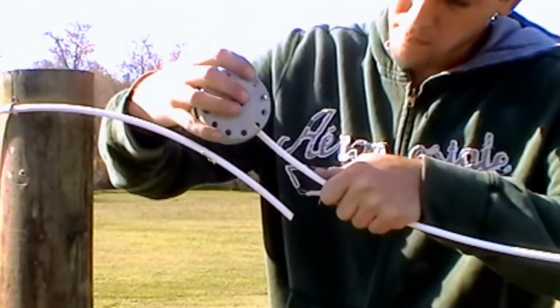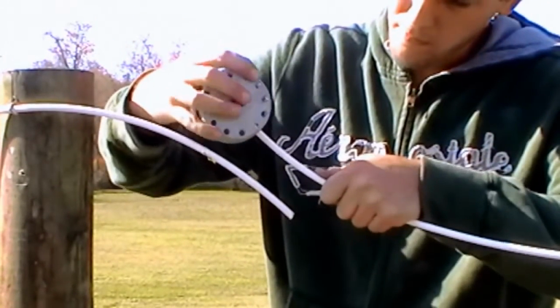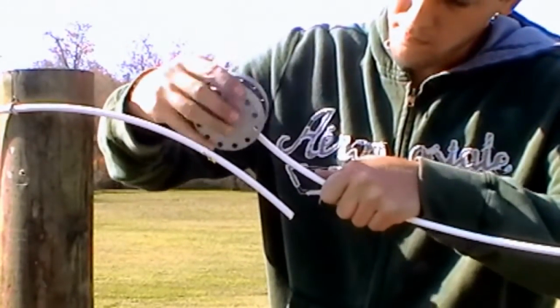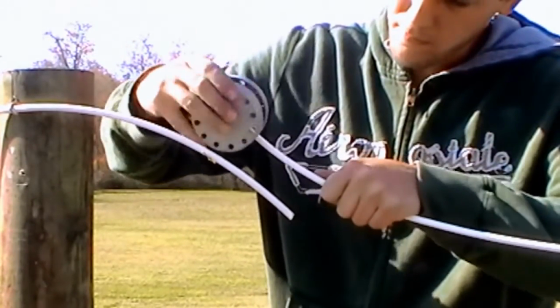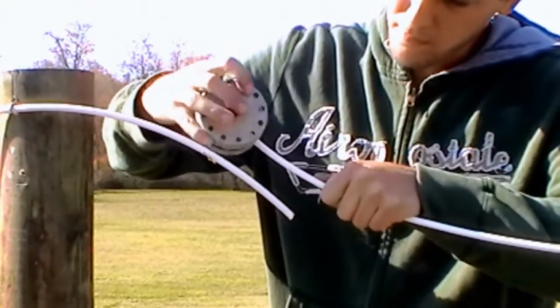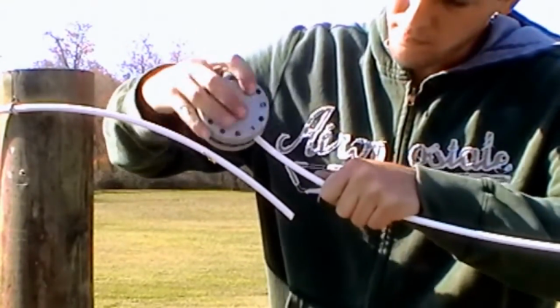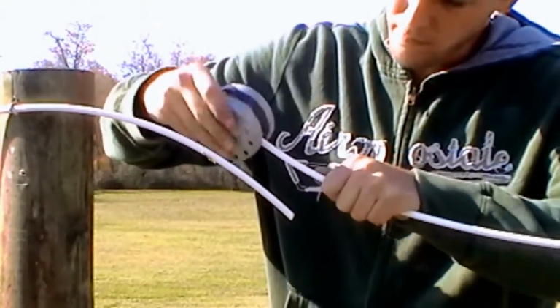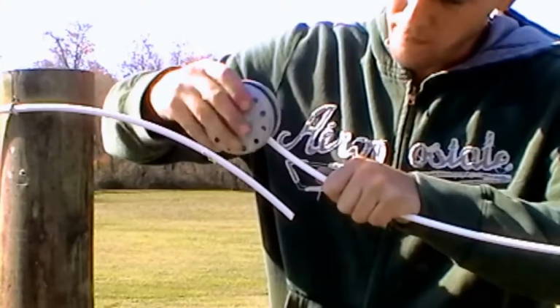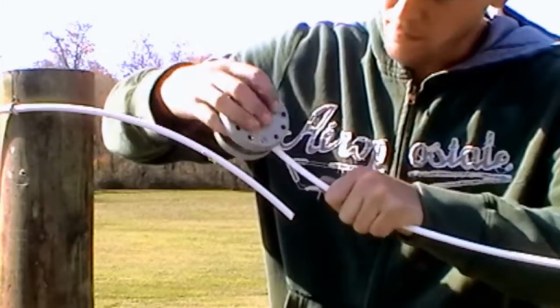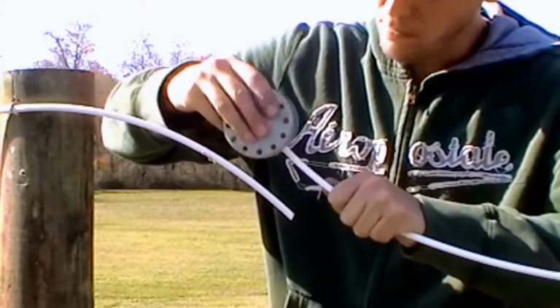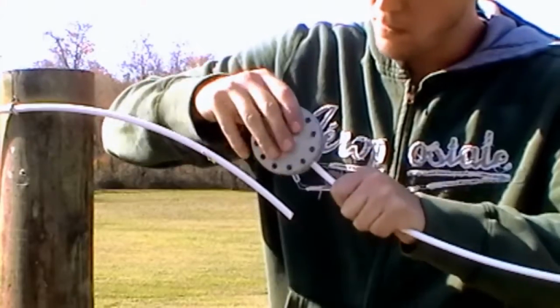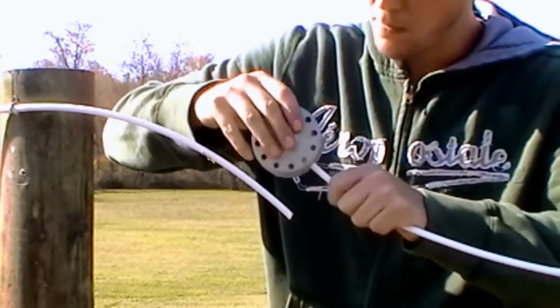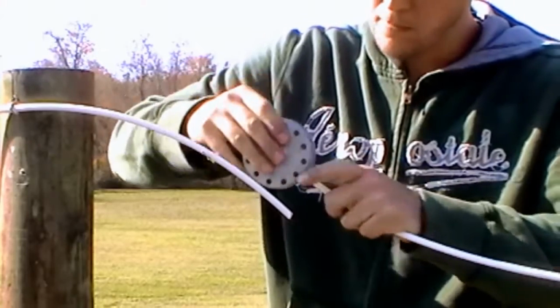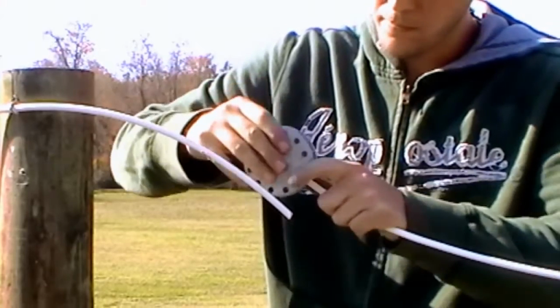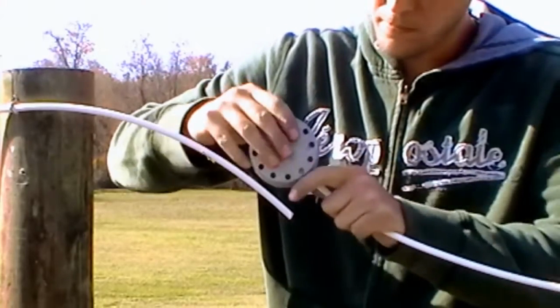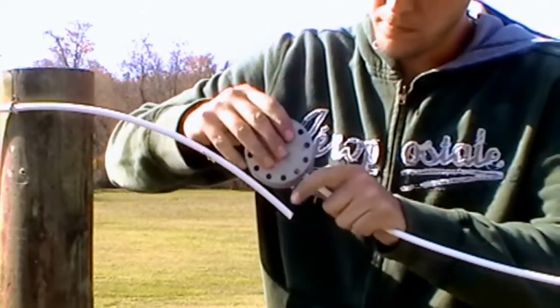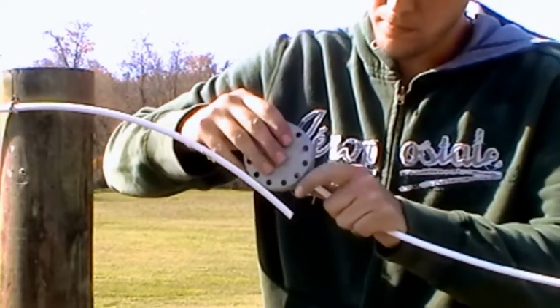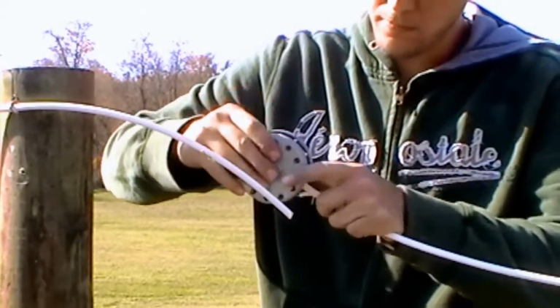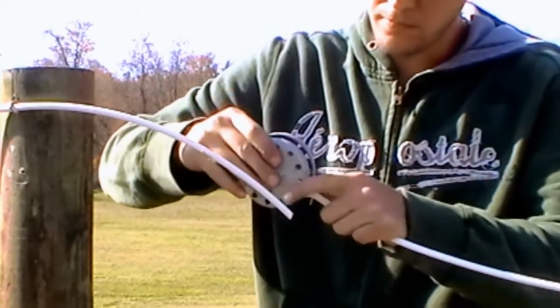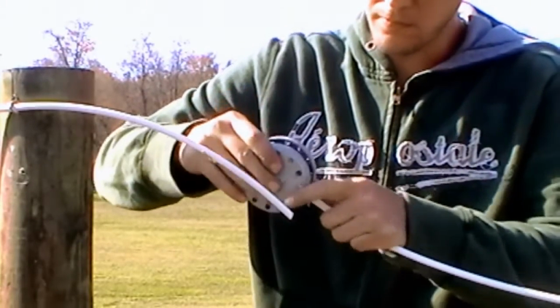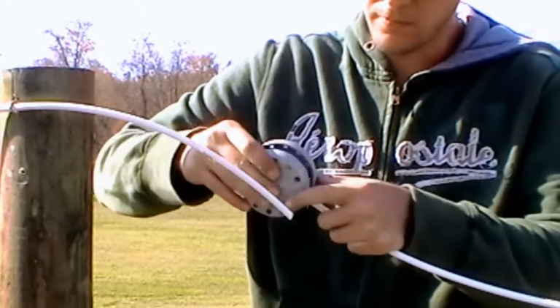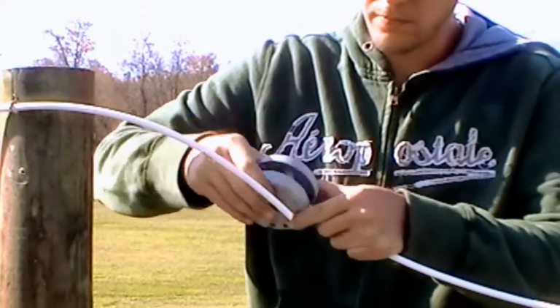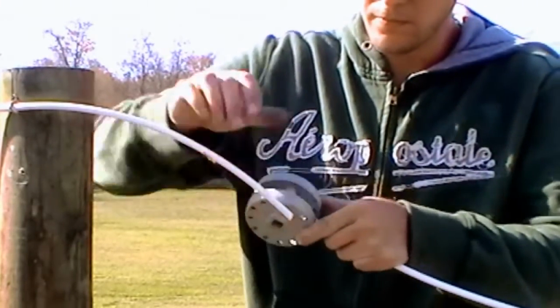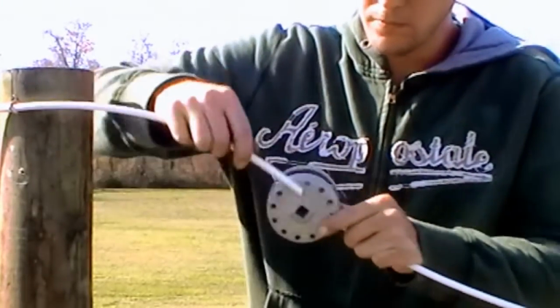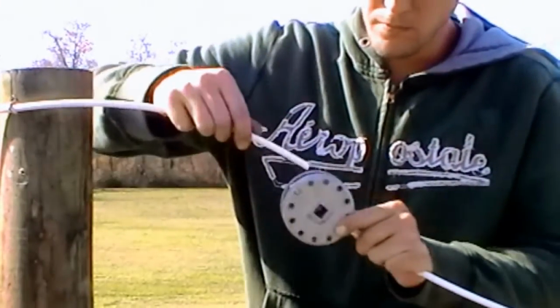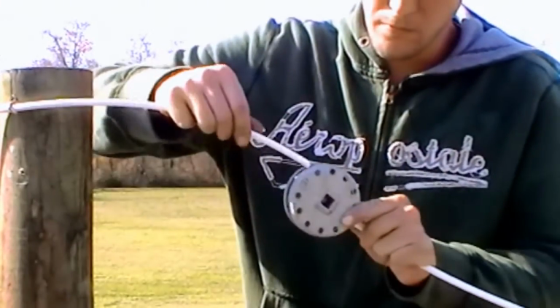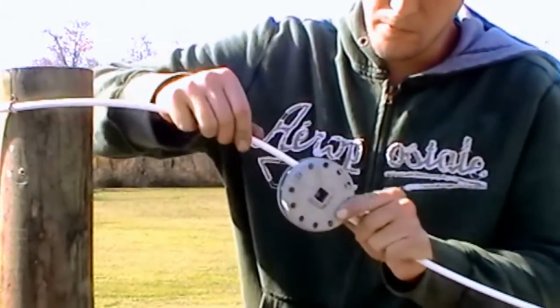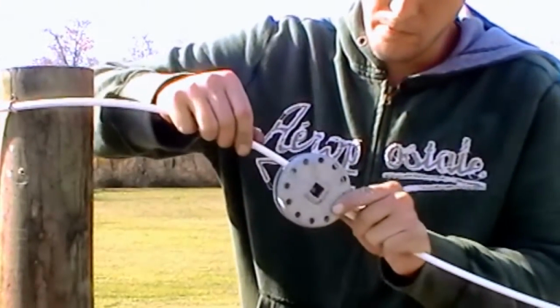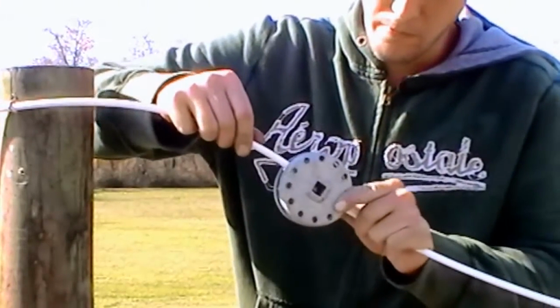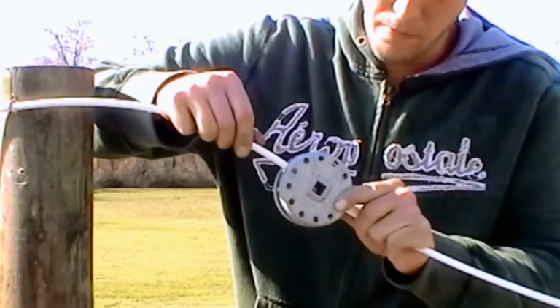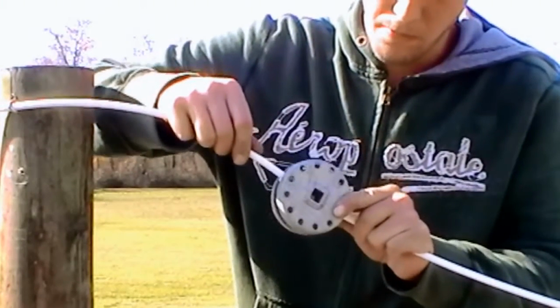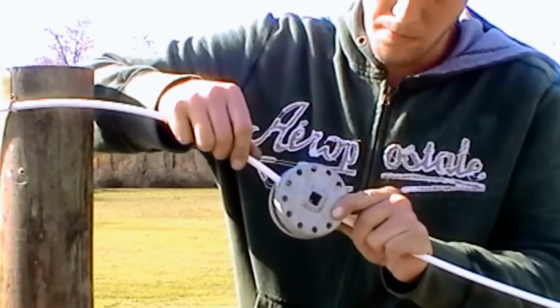Now insert the ends of the coated wire into the doughnut tensioner, slightly past the hub from opposite sides.